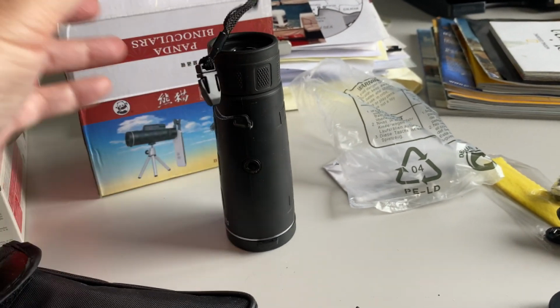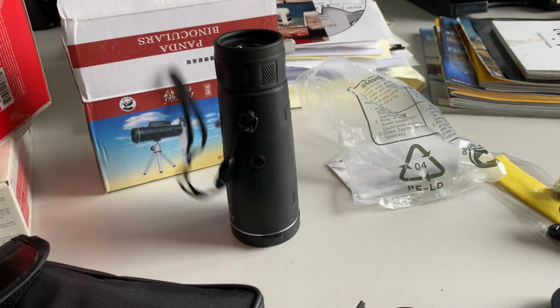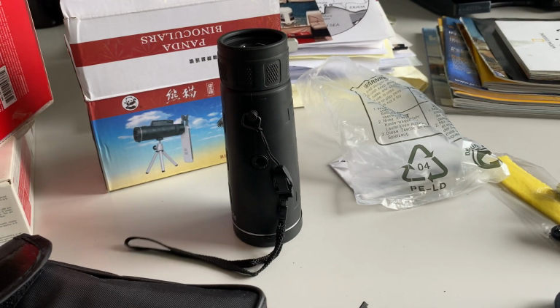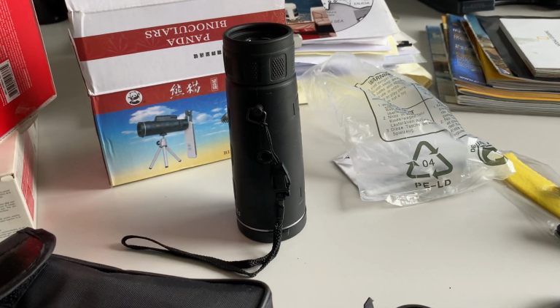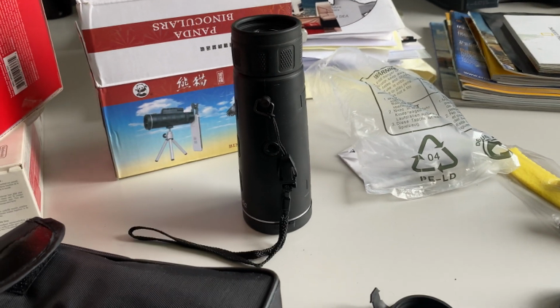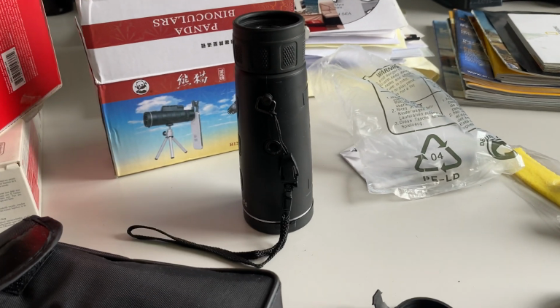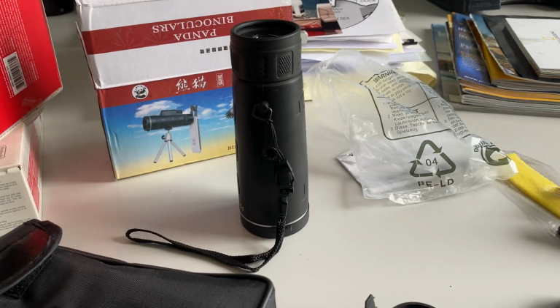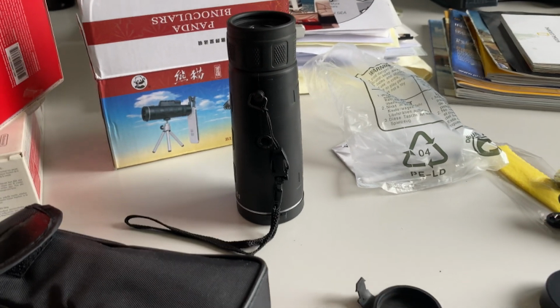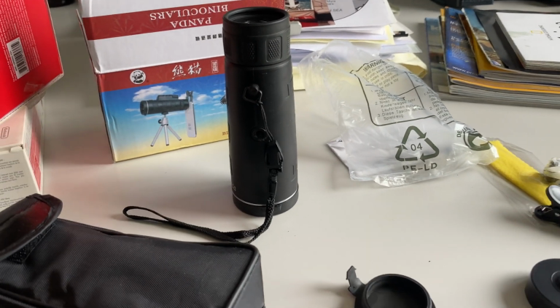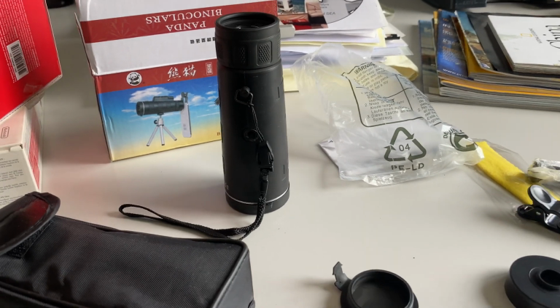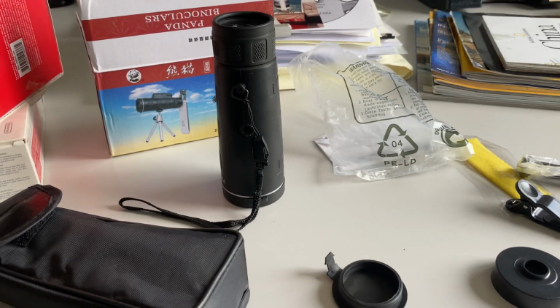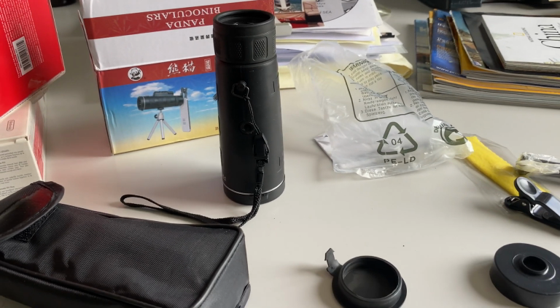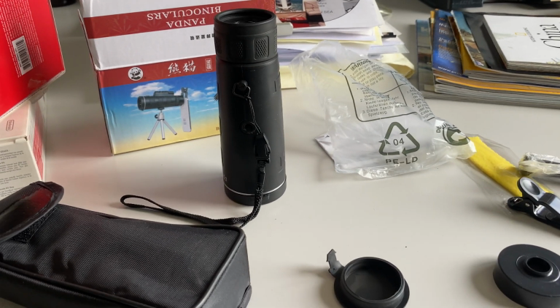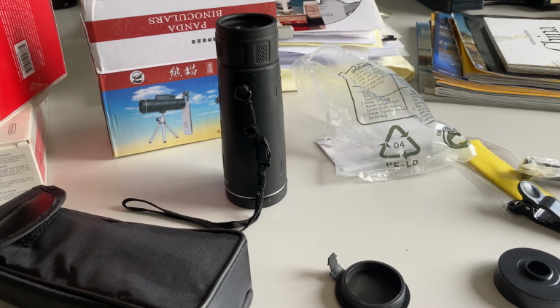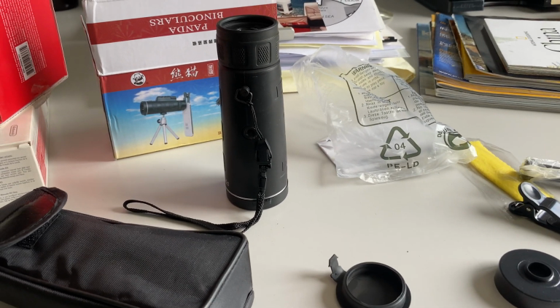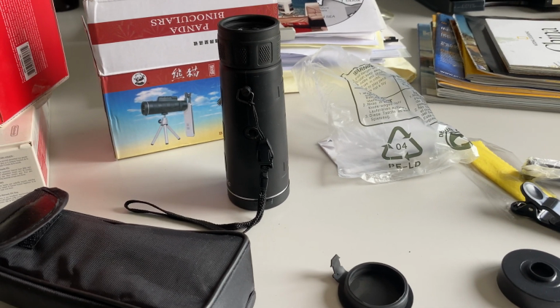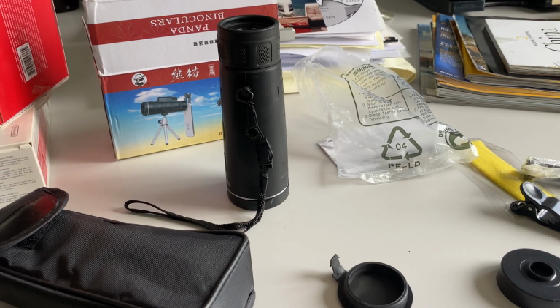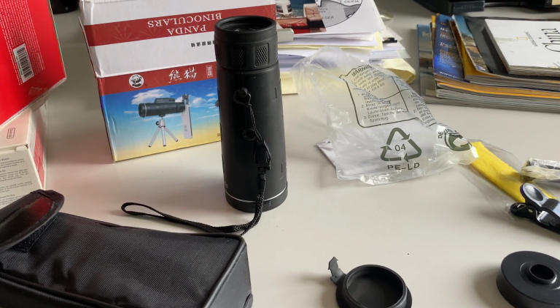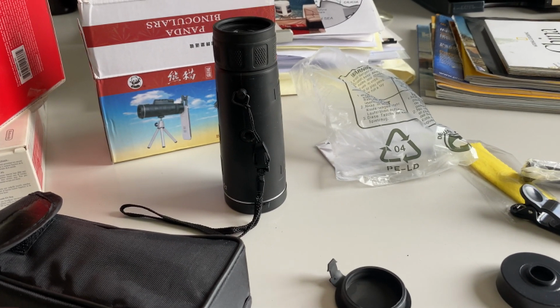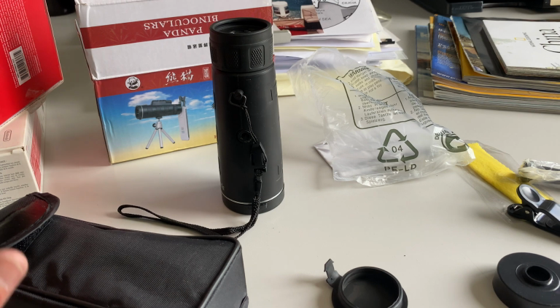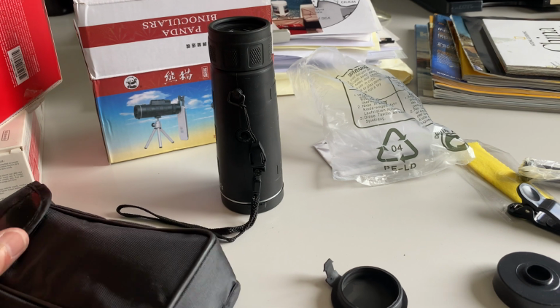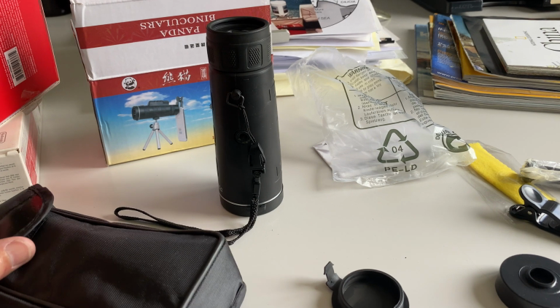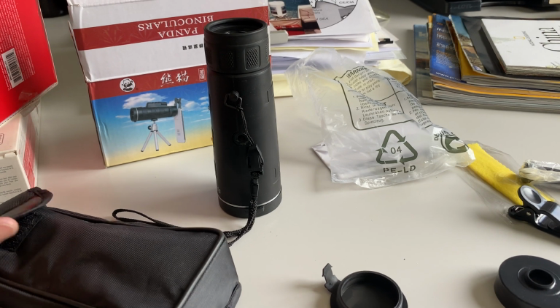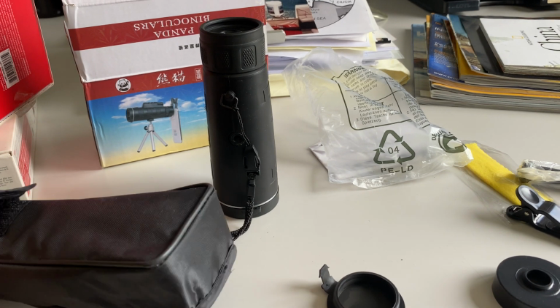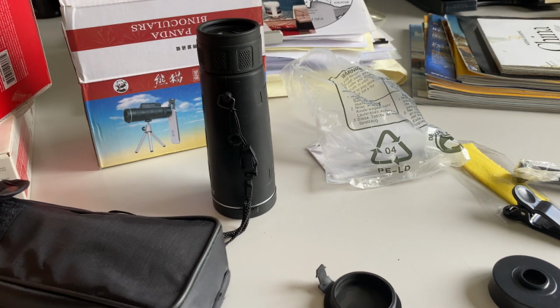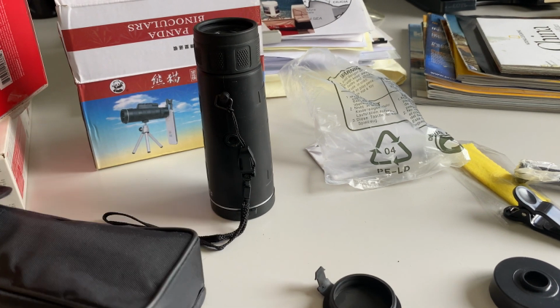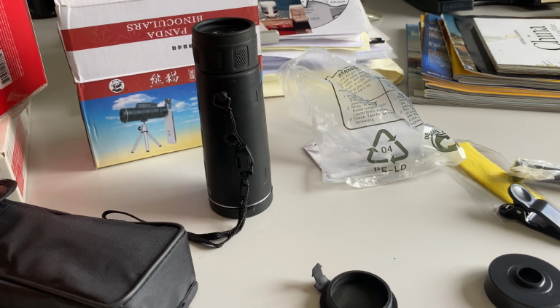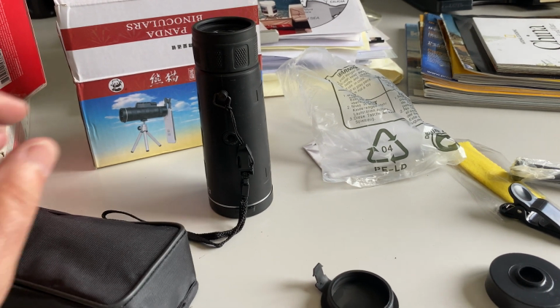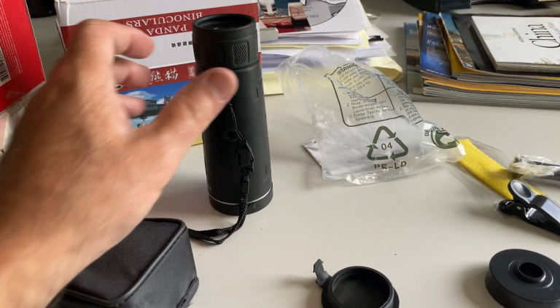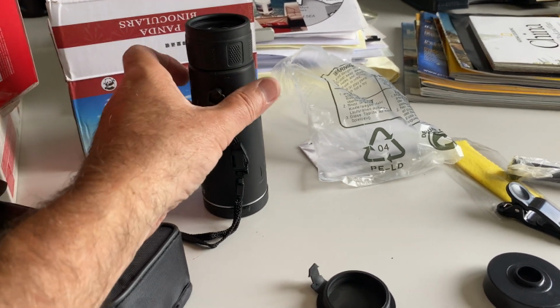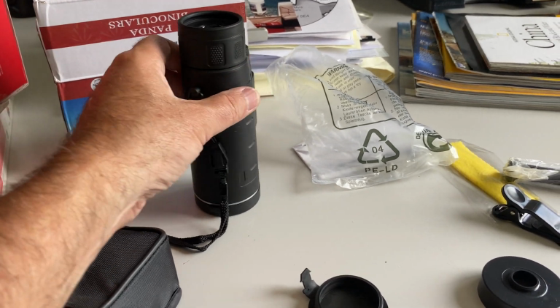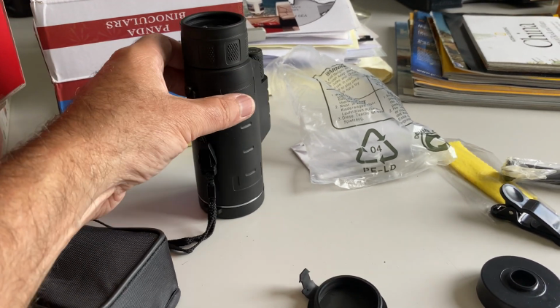Anyway, continuing the clean up here. Wish.com is where I got it. Once again, everything here is pretty affordable.